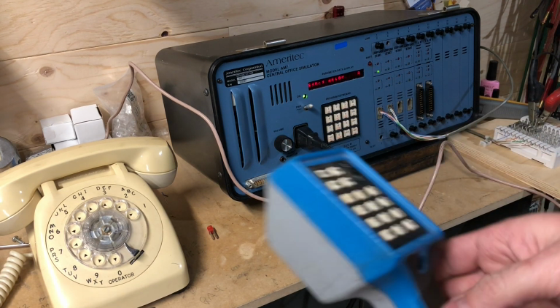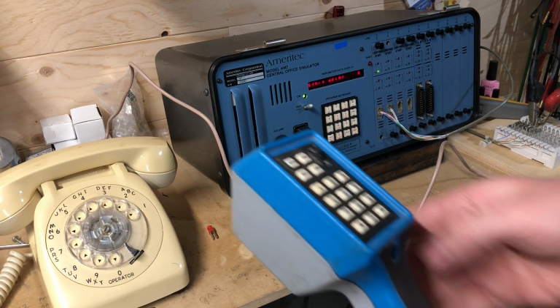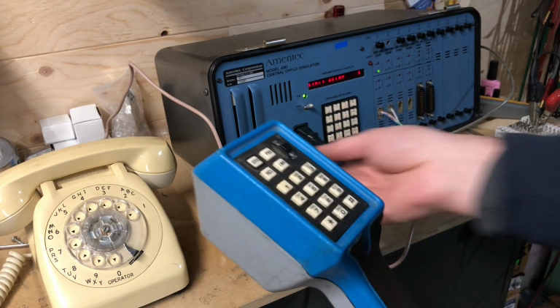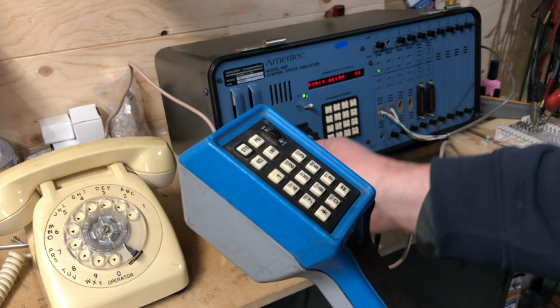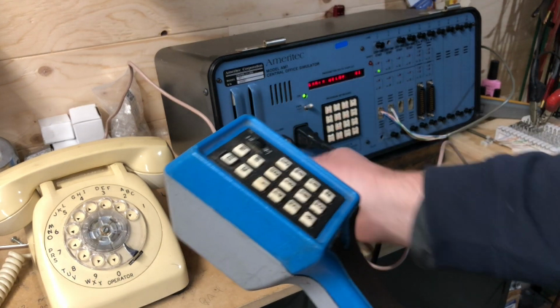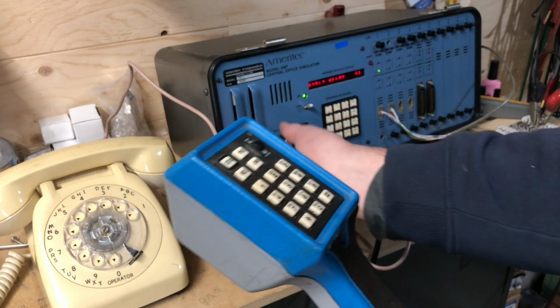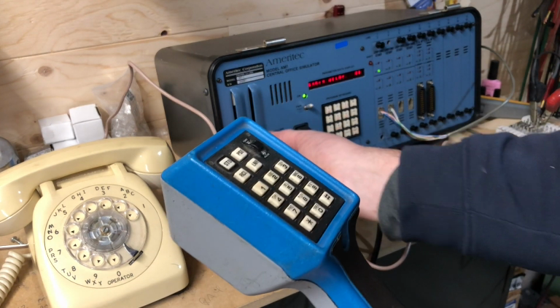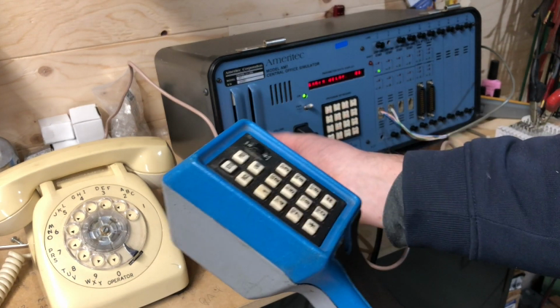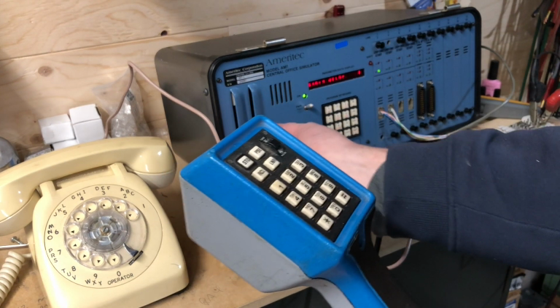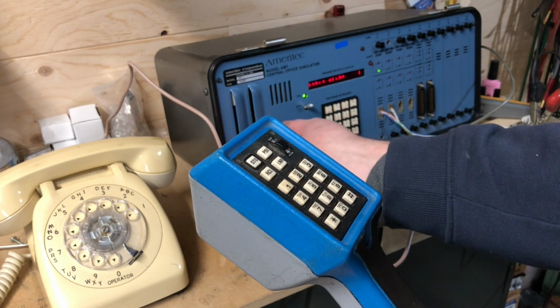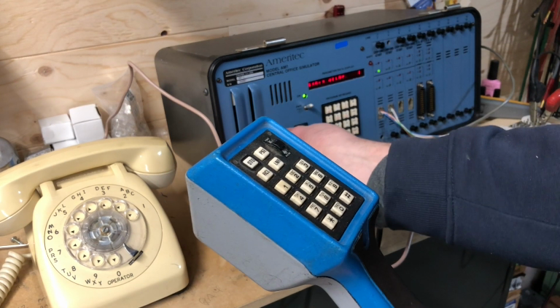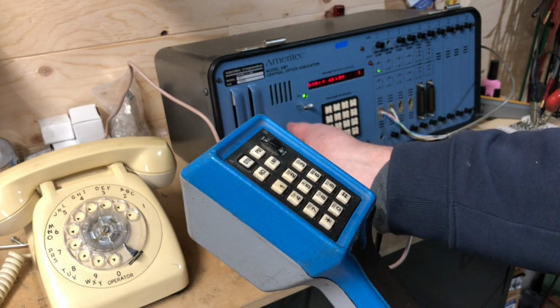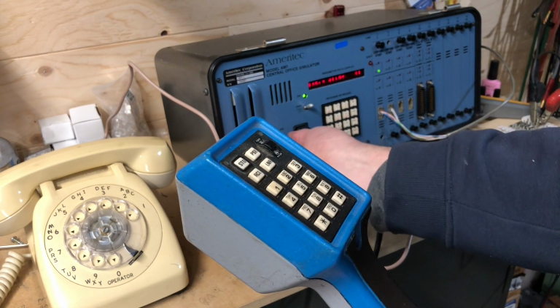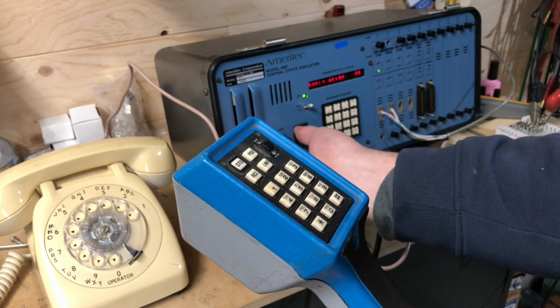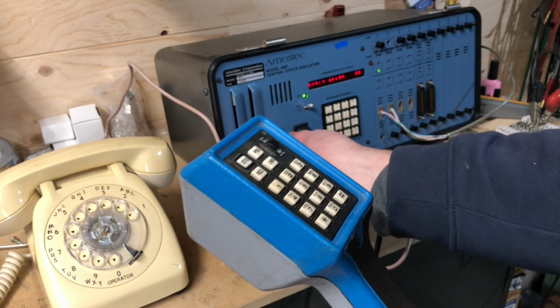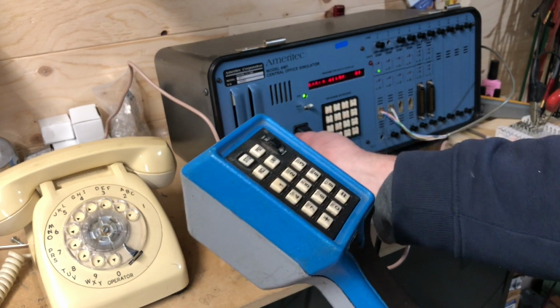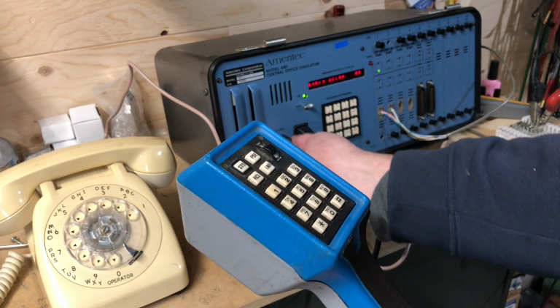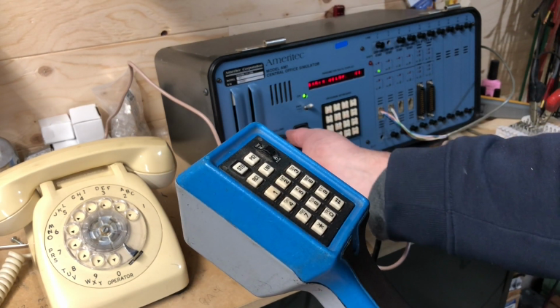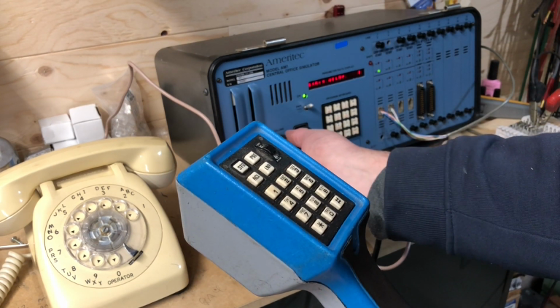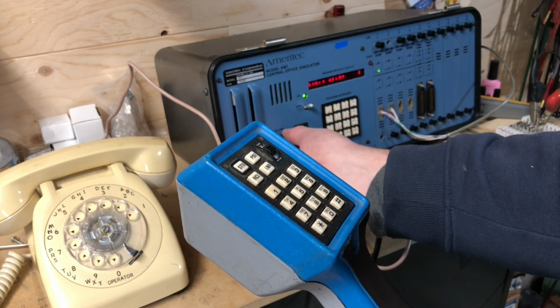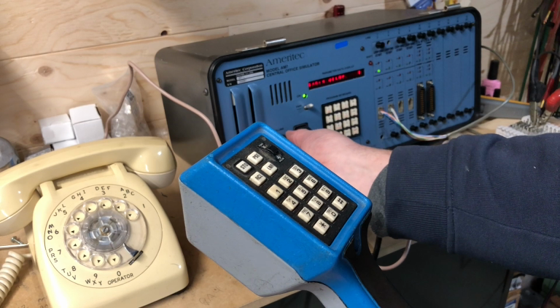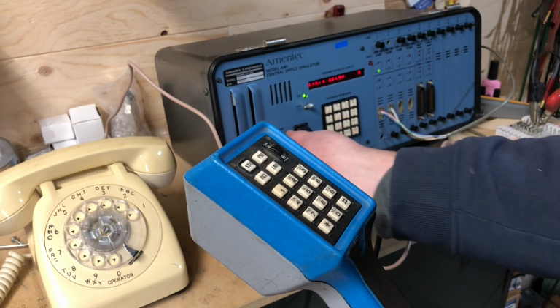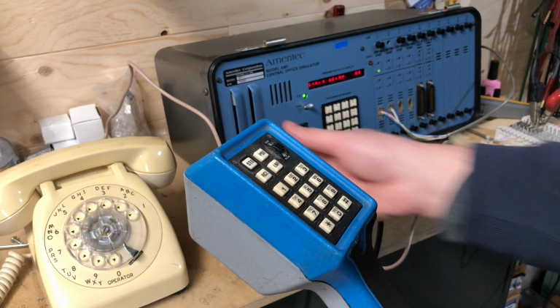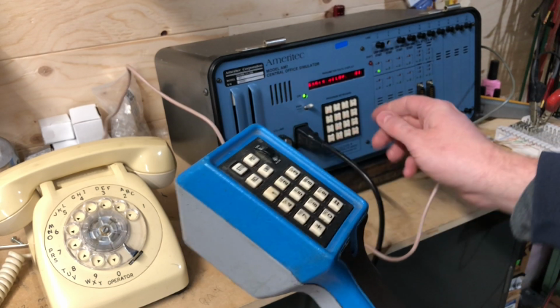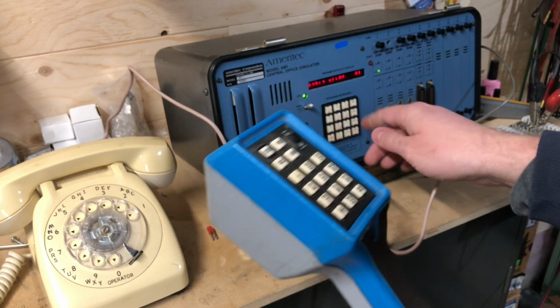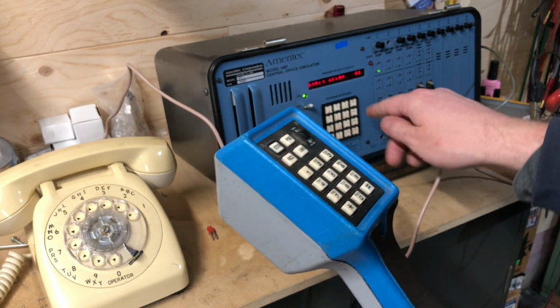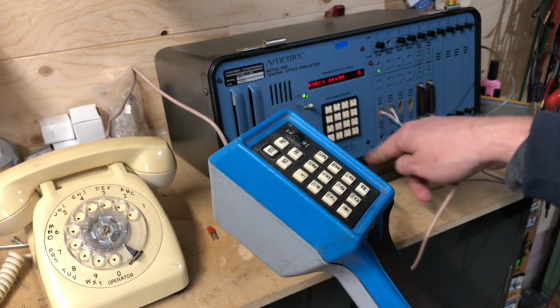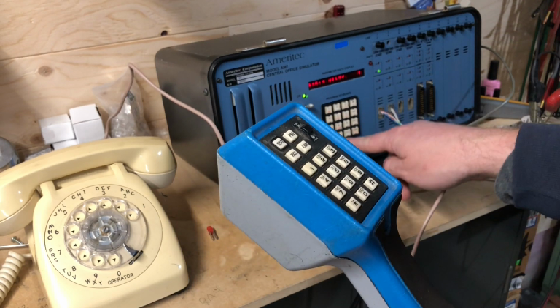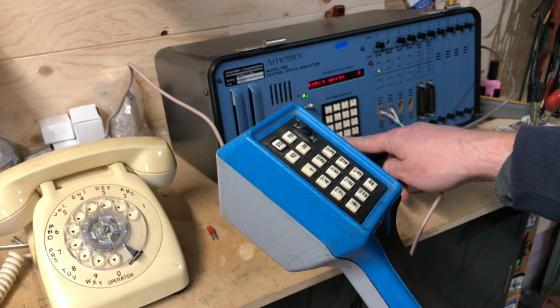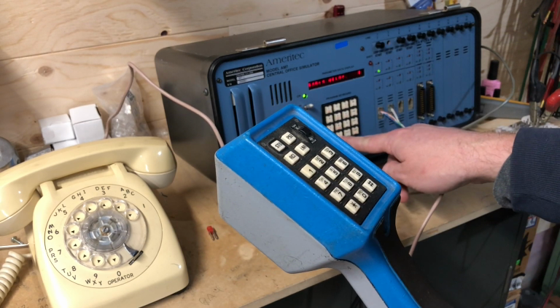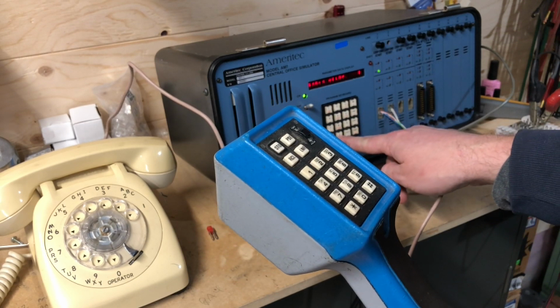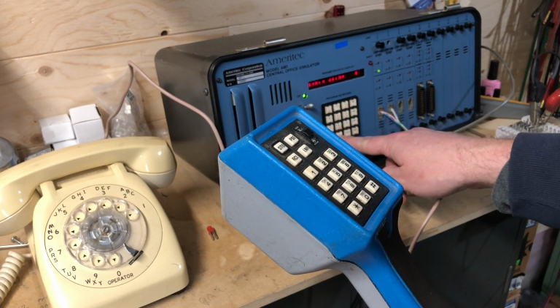The other neat thing is it has a monitor function. So I can turn this volume up and I can enter a line number.